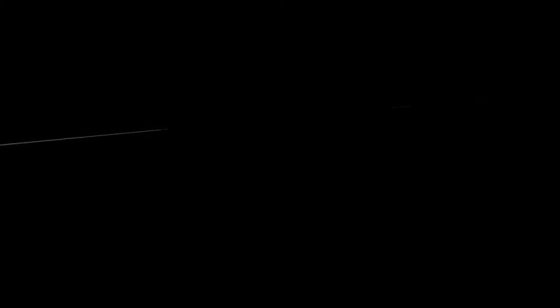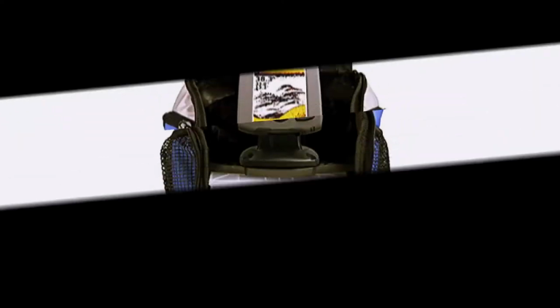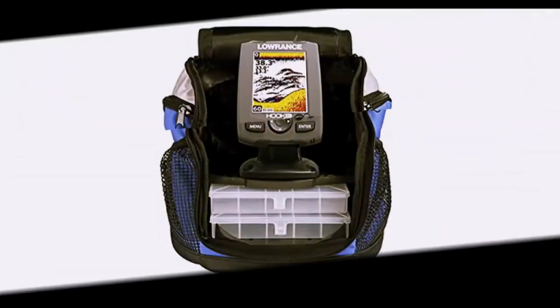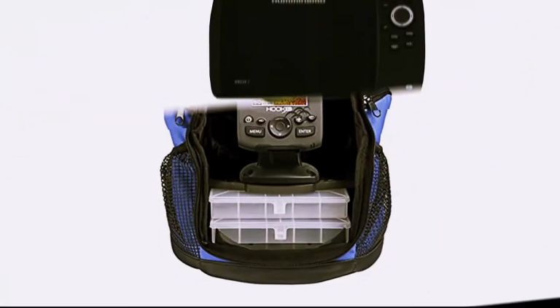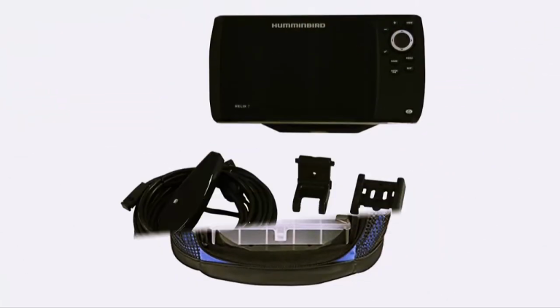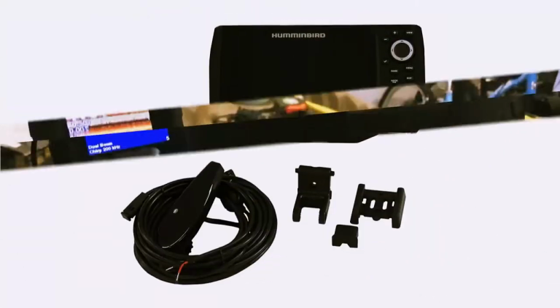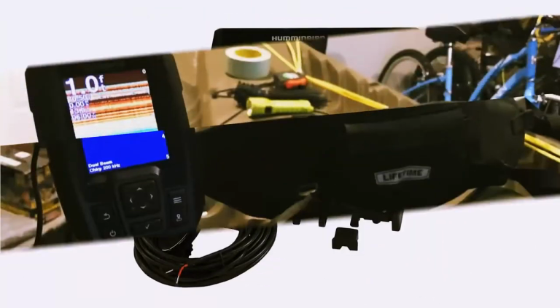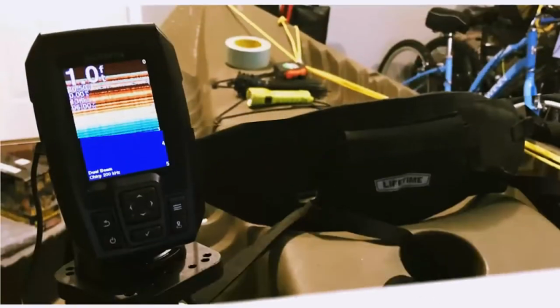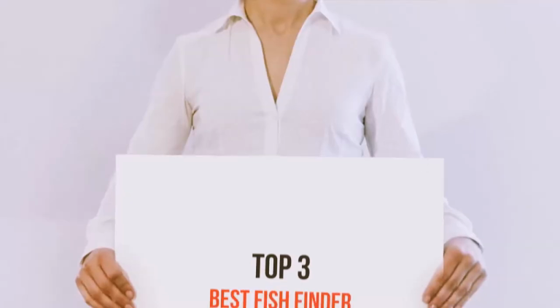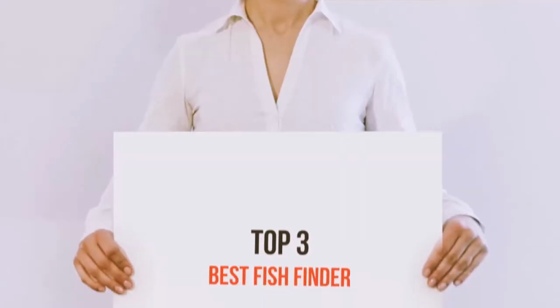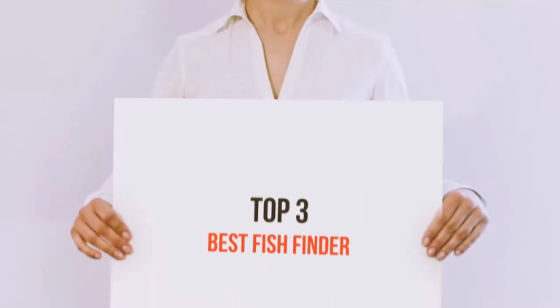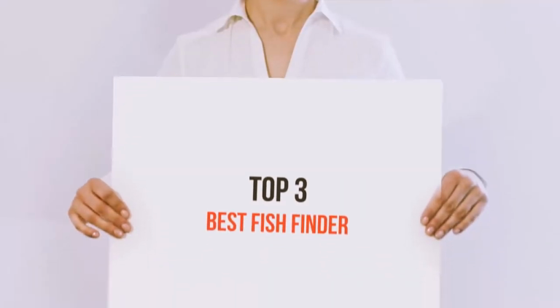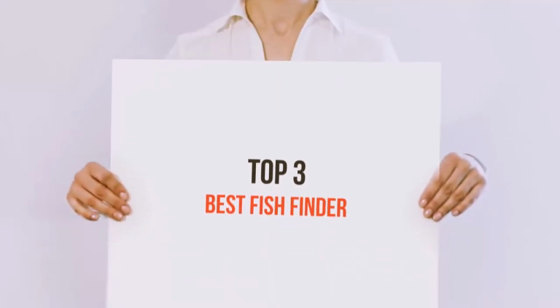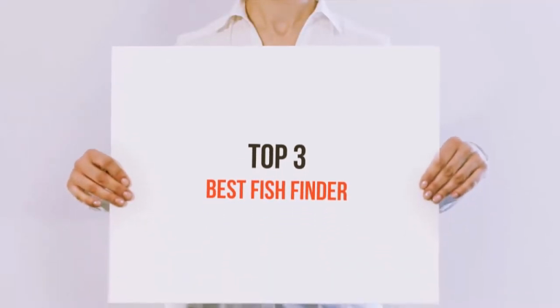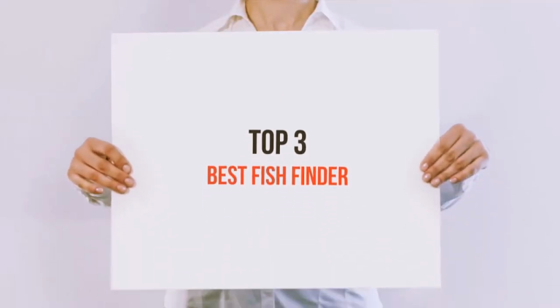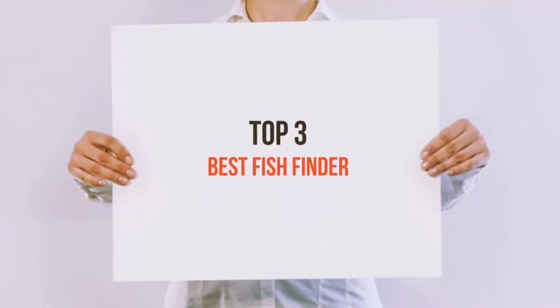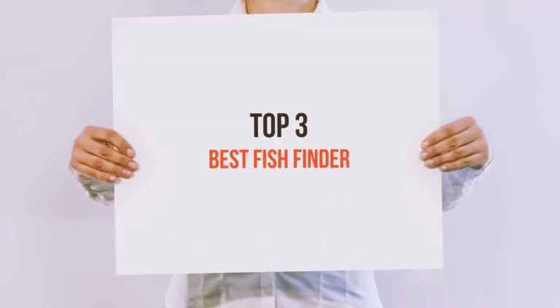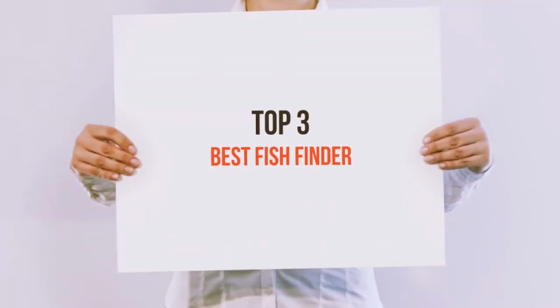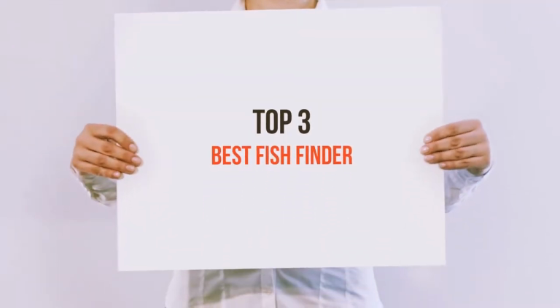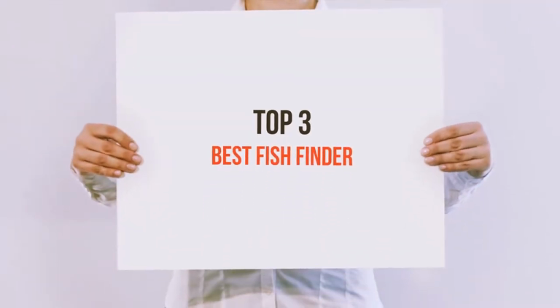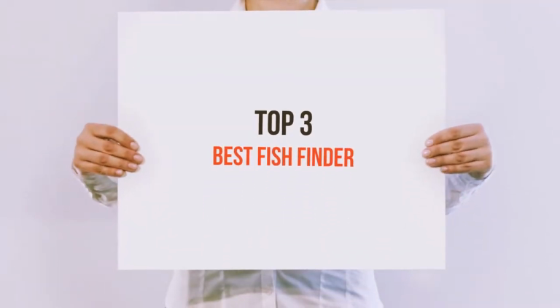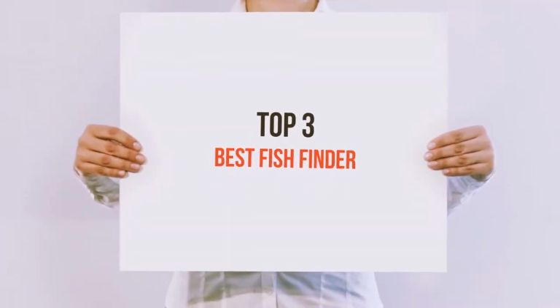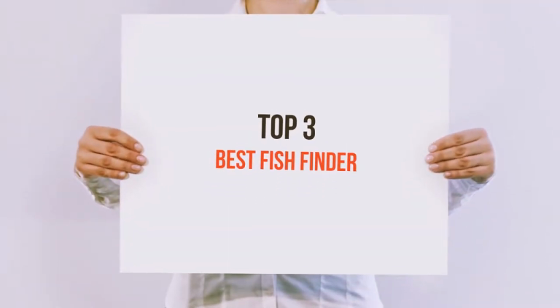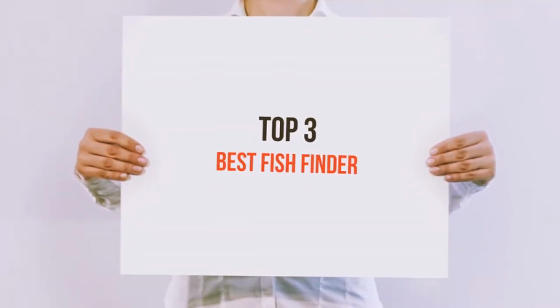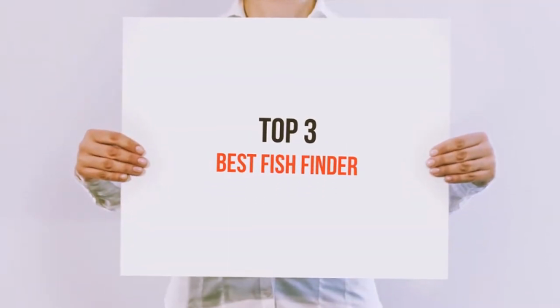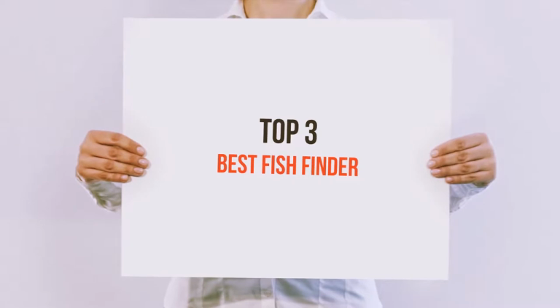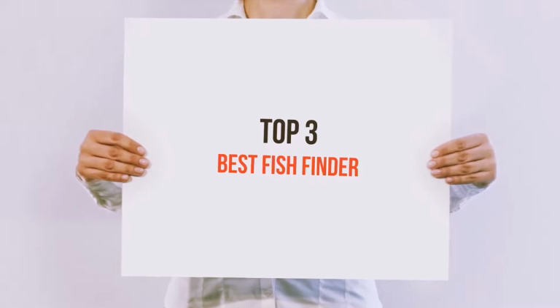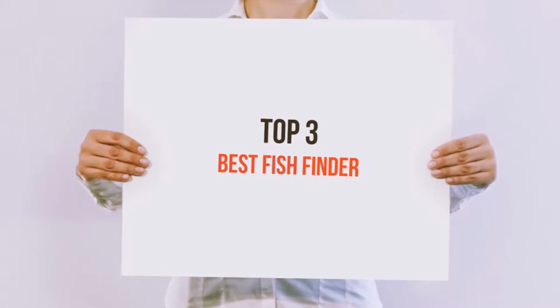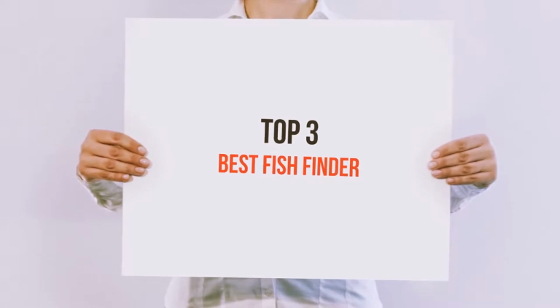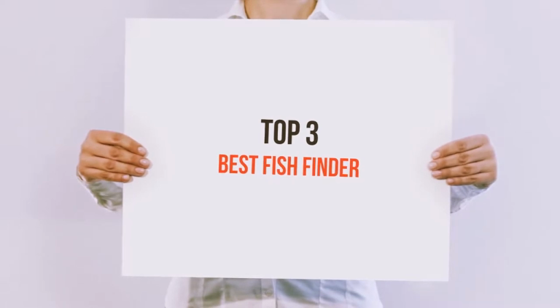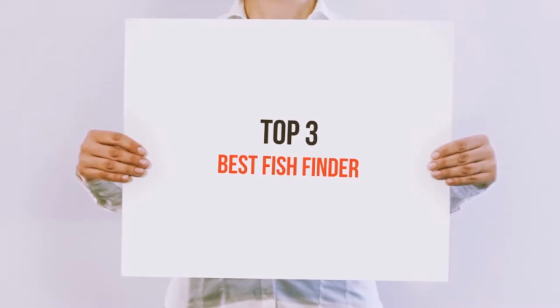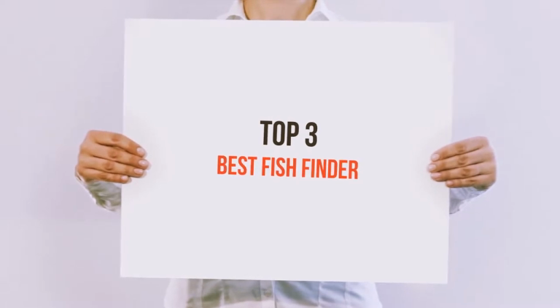Hello guys, welcome back to my channel. Today I'm gonna talk about the top 3 best fish finders.